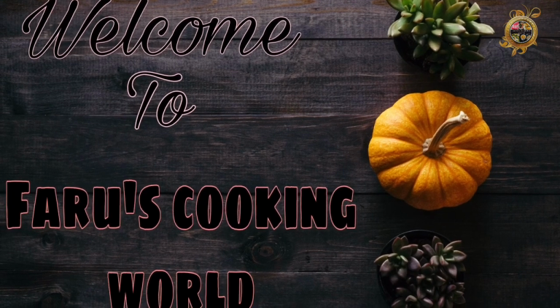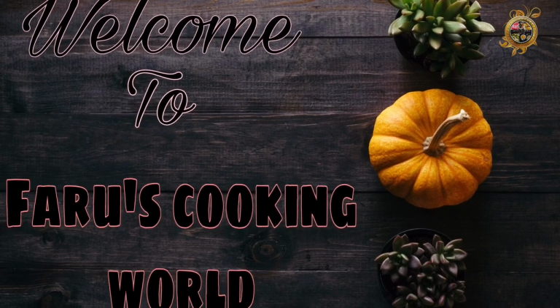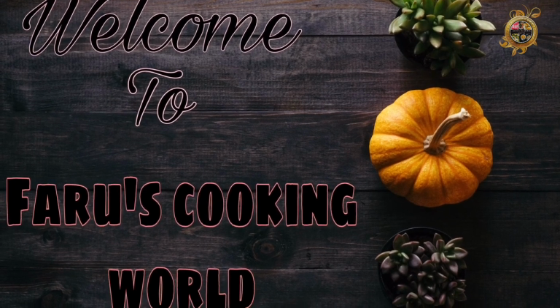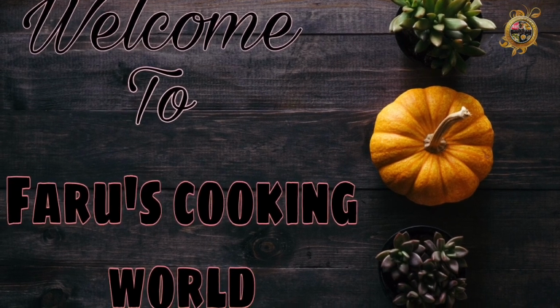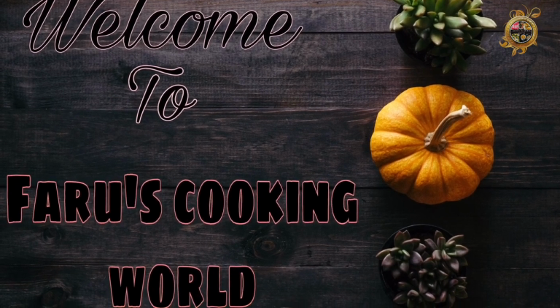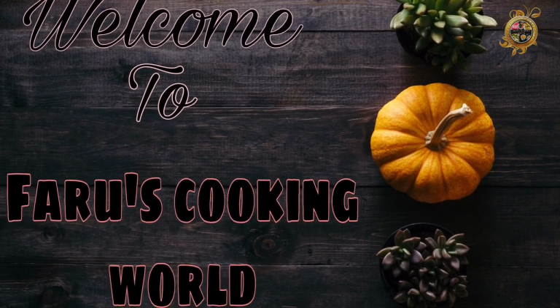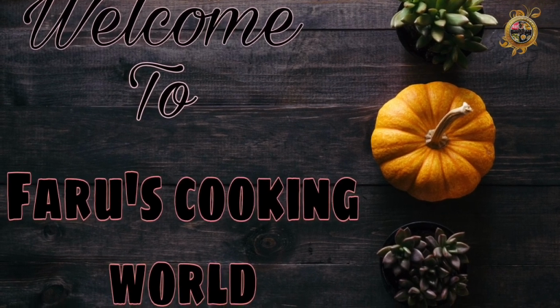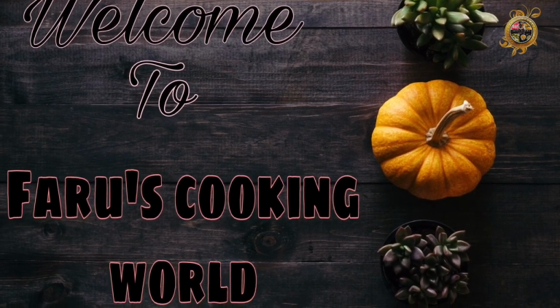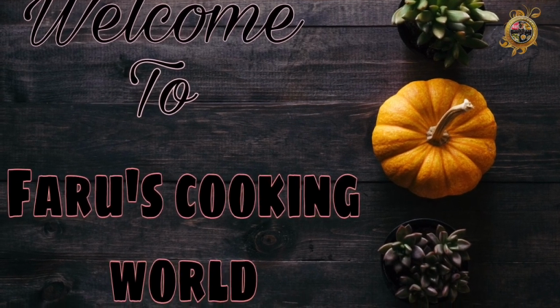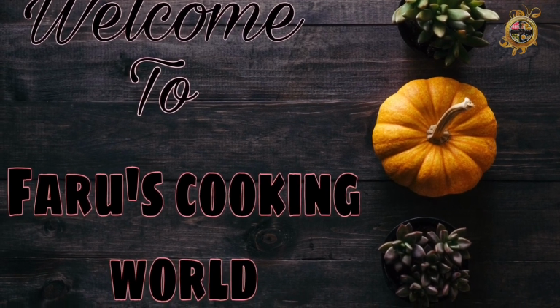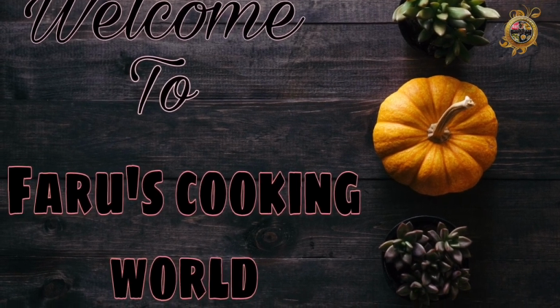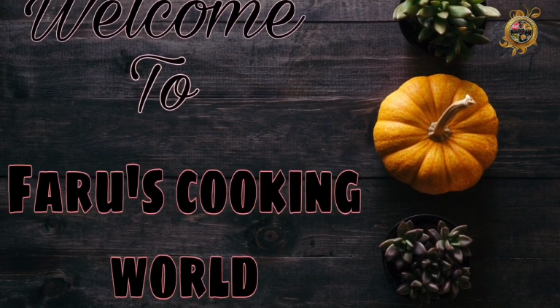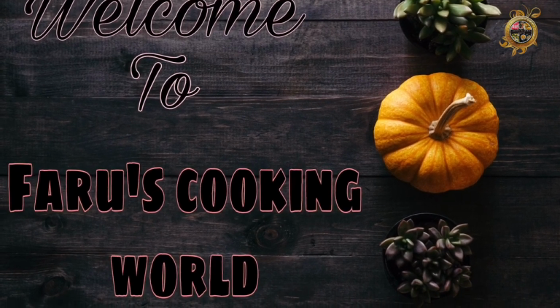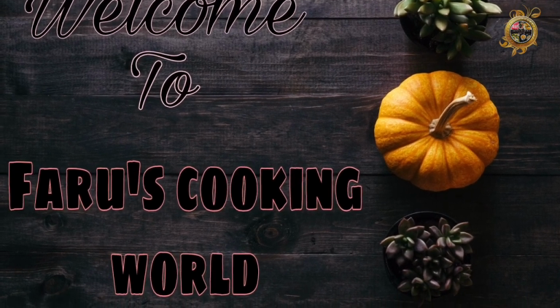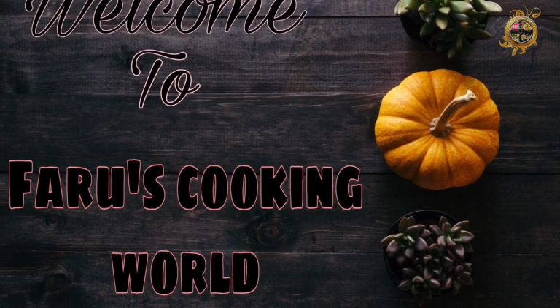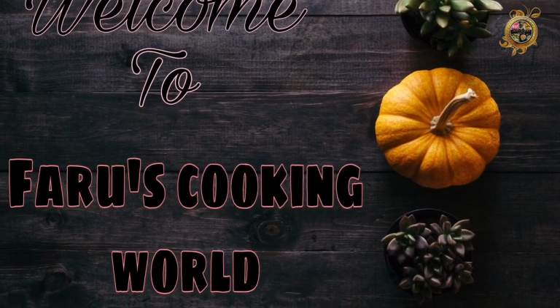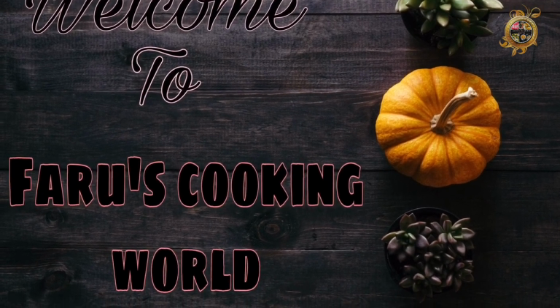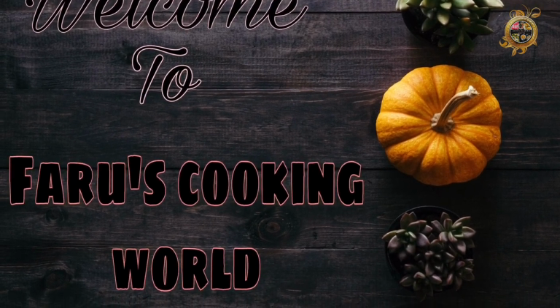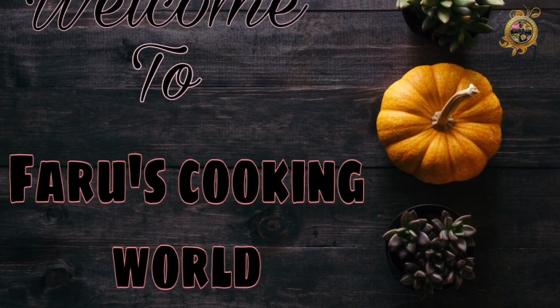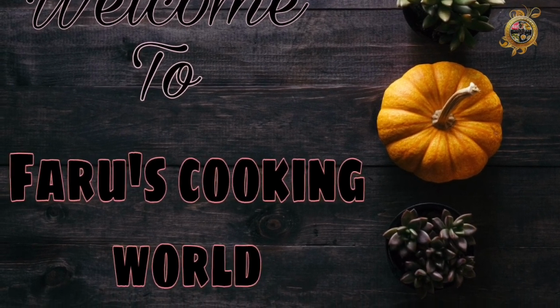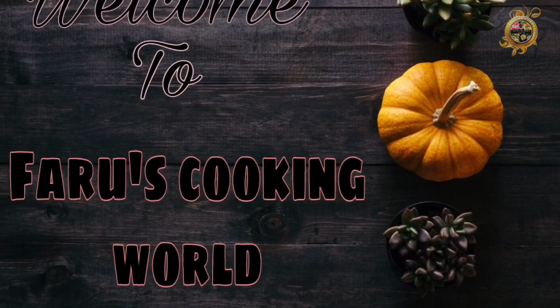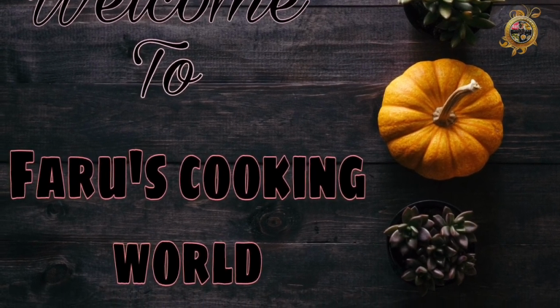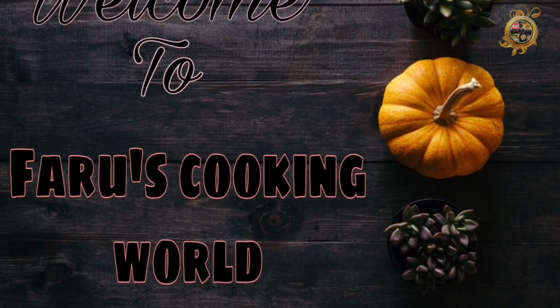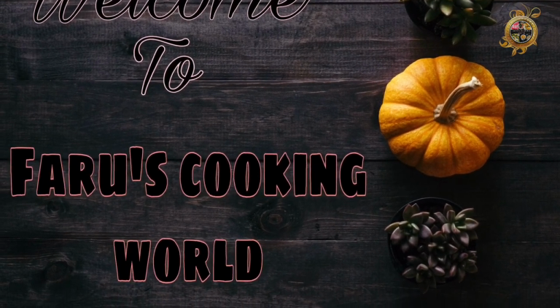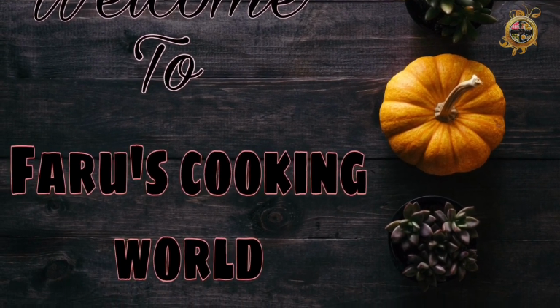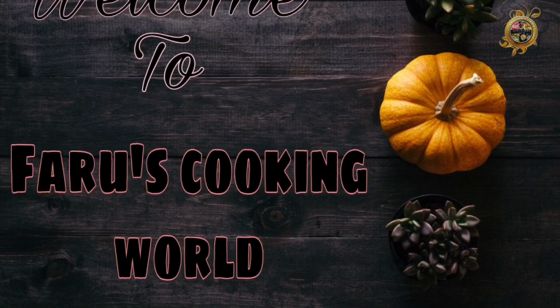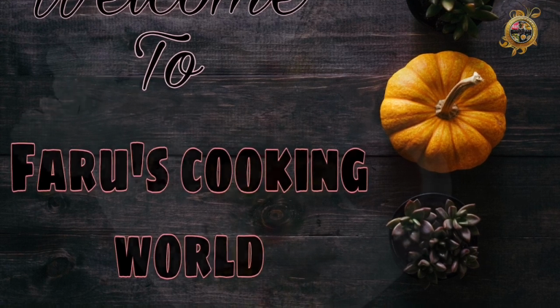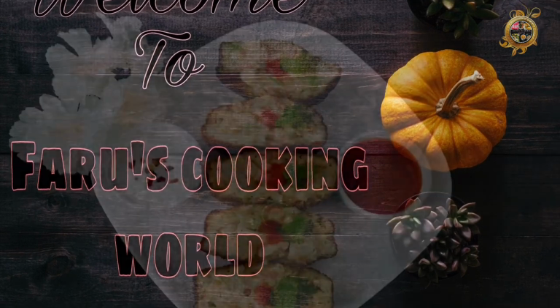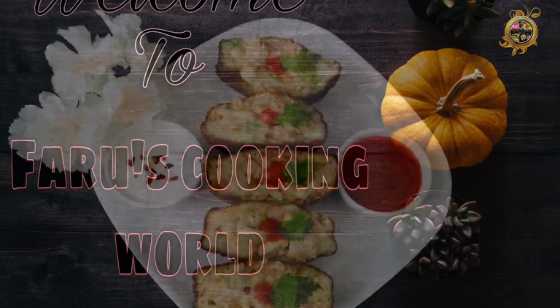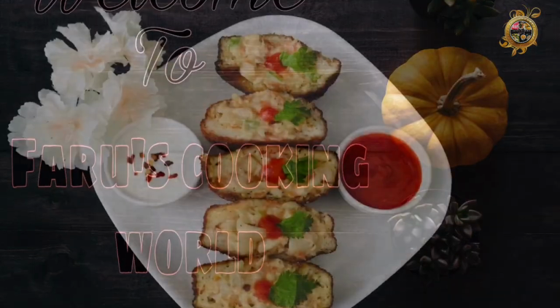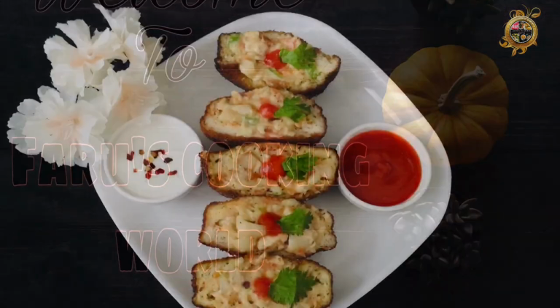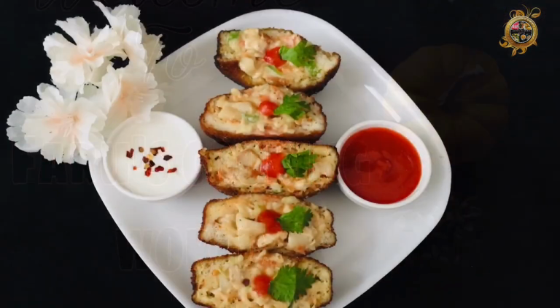Hello, welcome friends. I am ready for the recipe in the bread pocket.